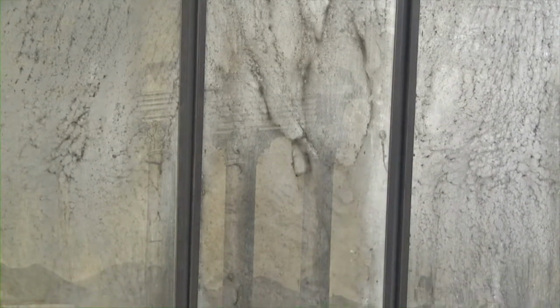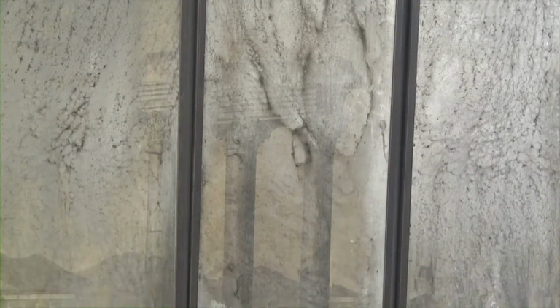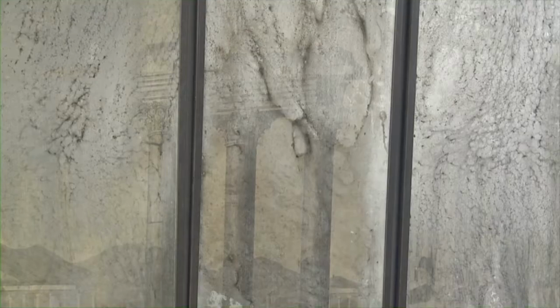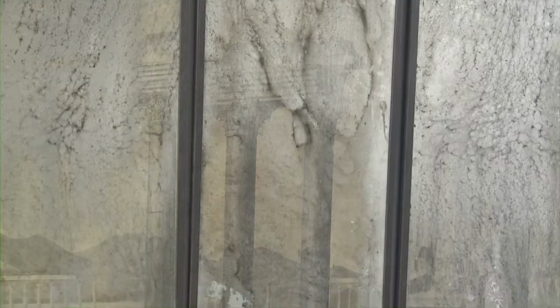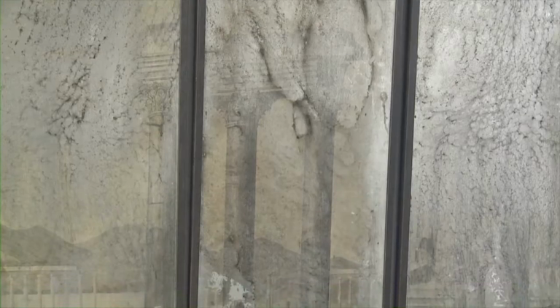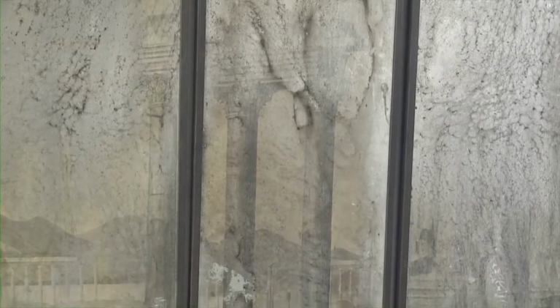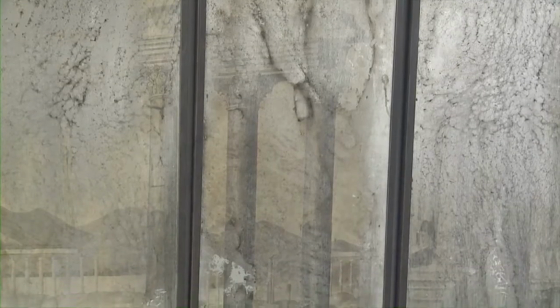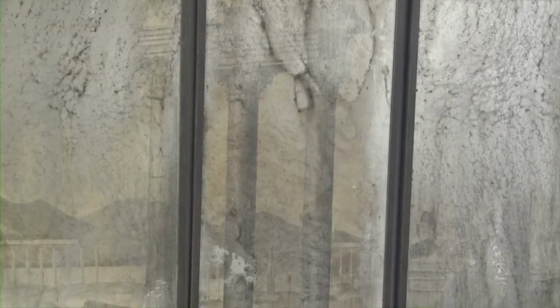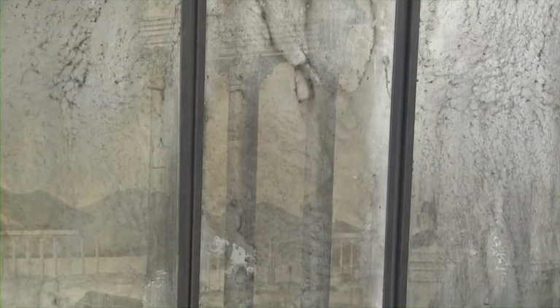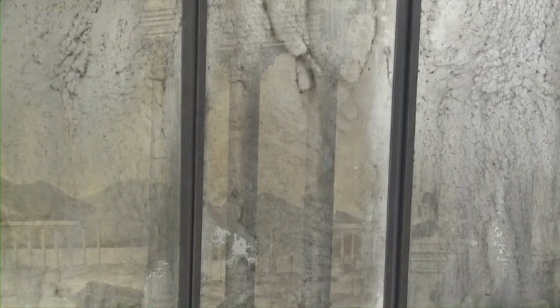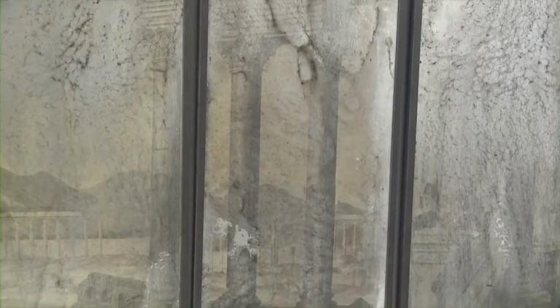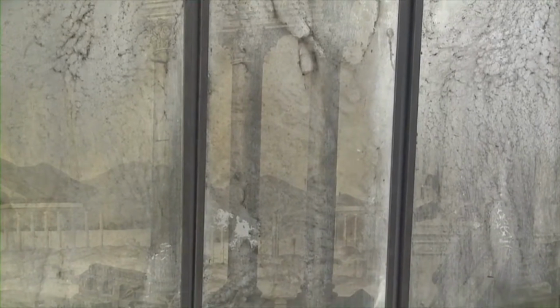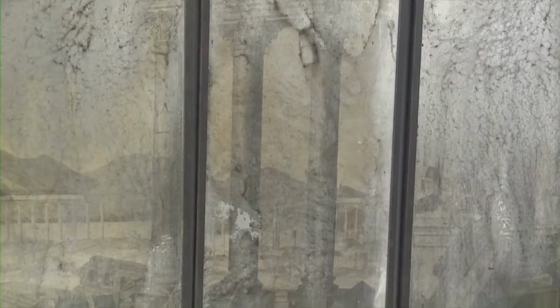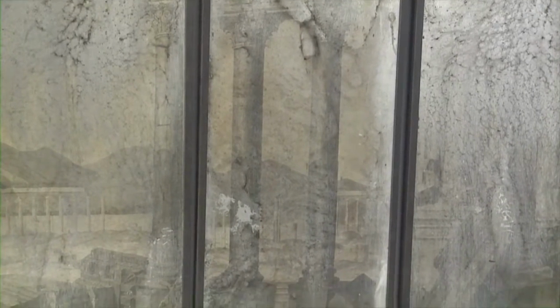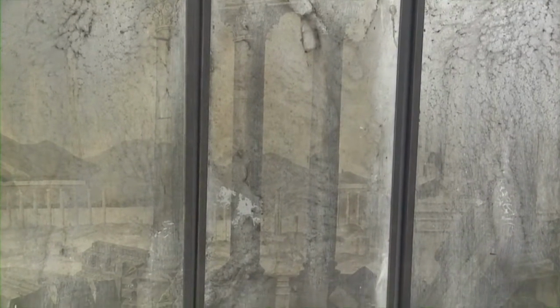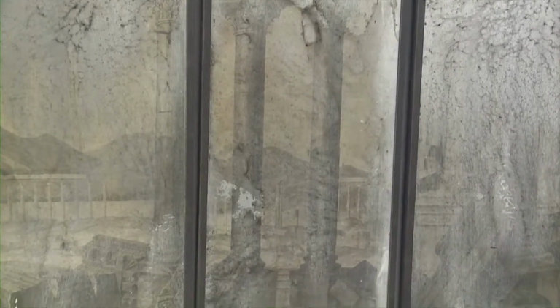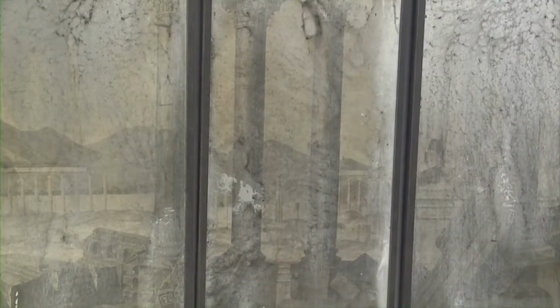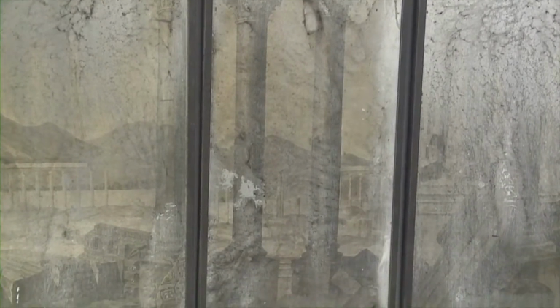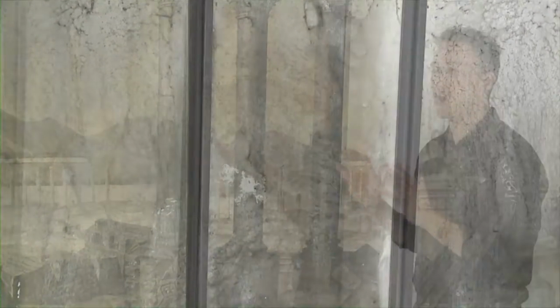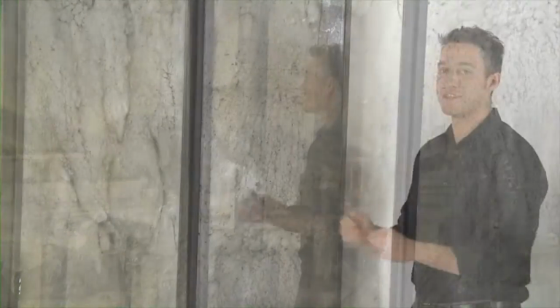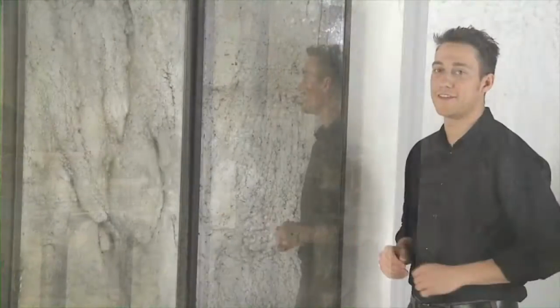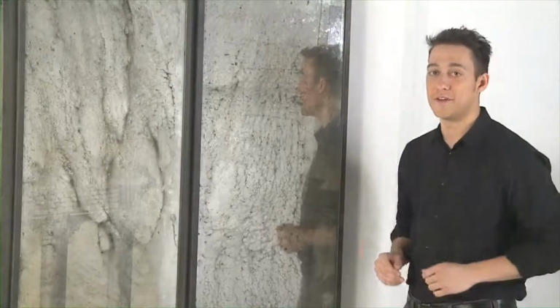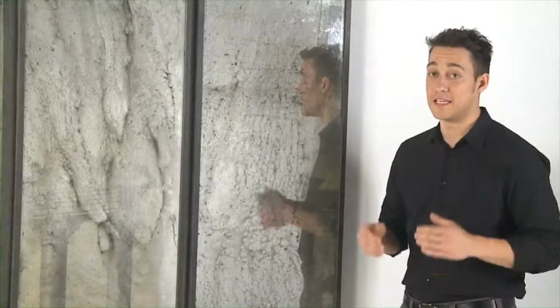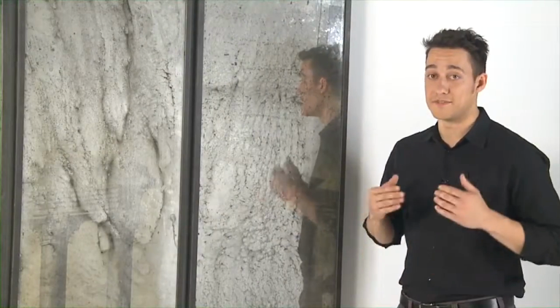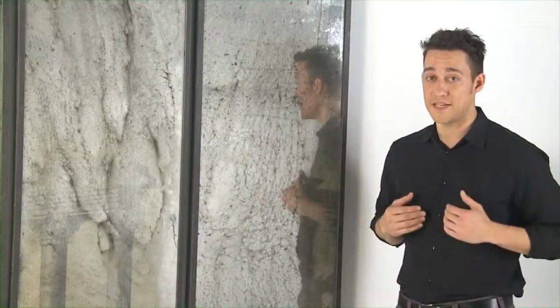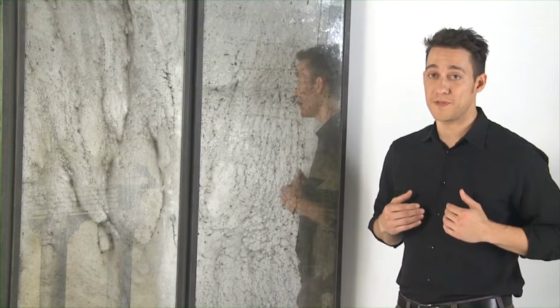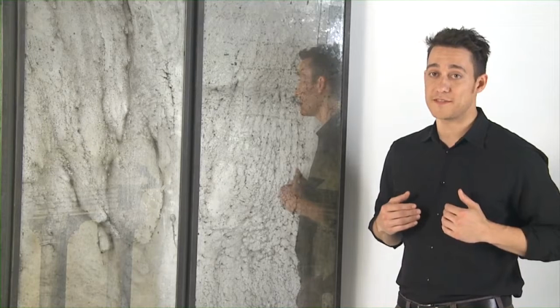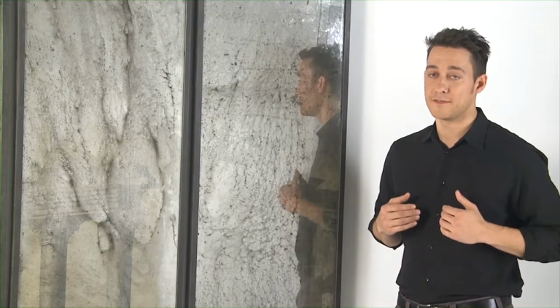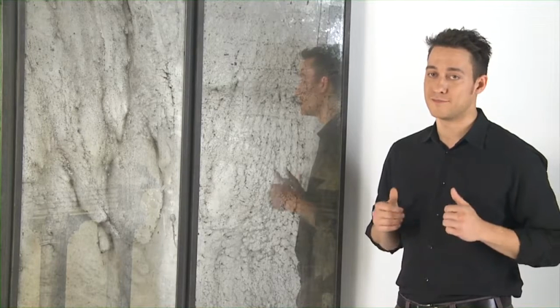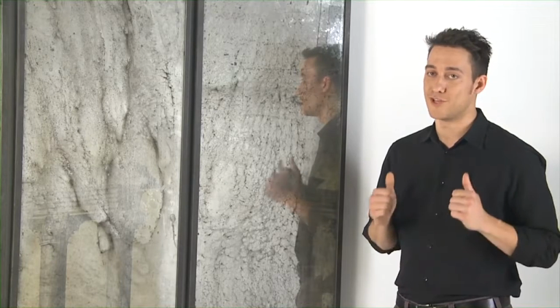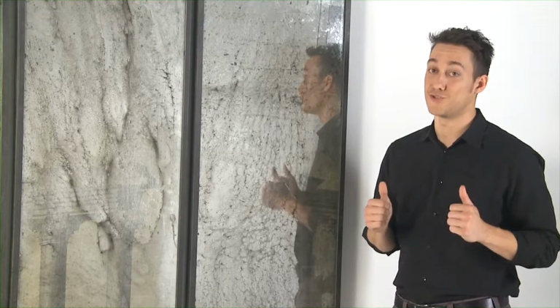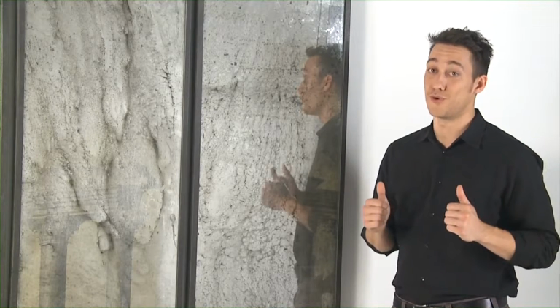I like for my walls to be as eye-catching as my upholstery, and this brings it all together and gives my space a story.